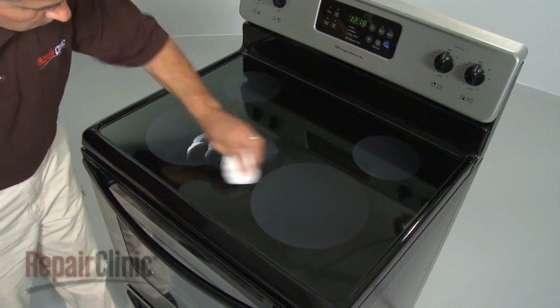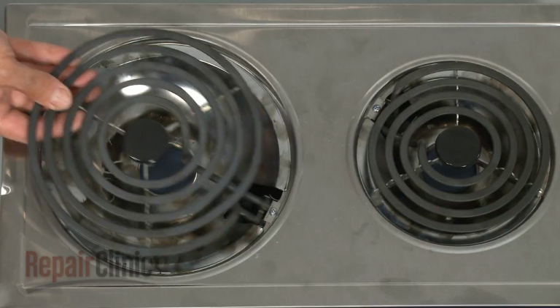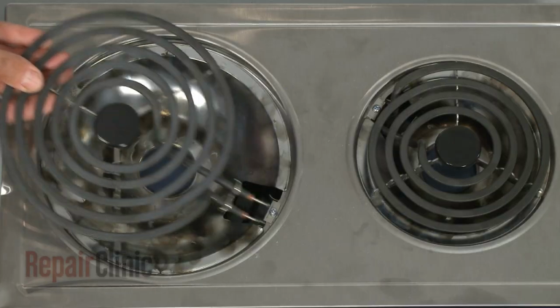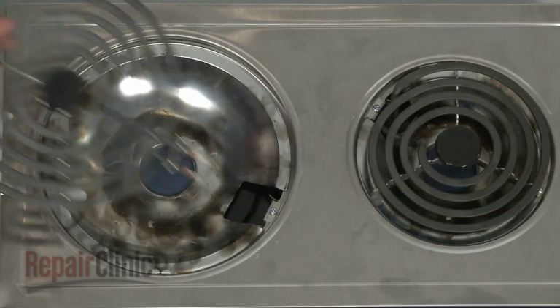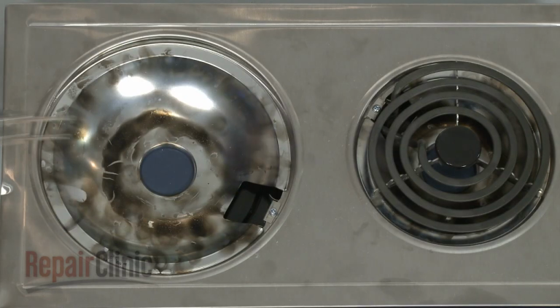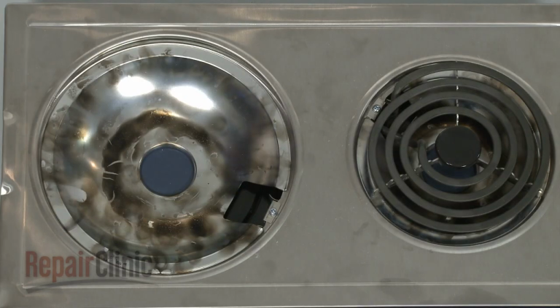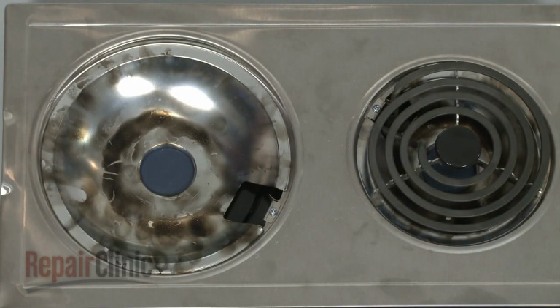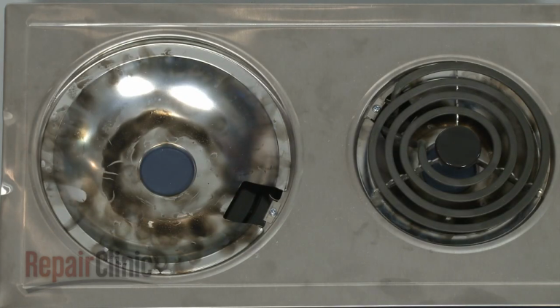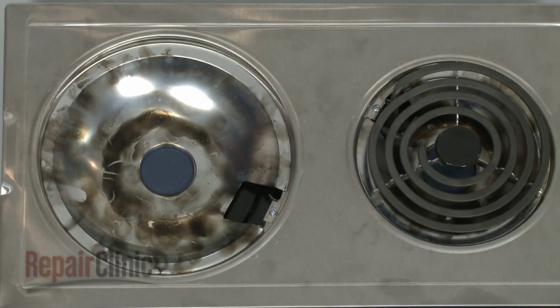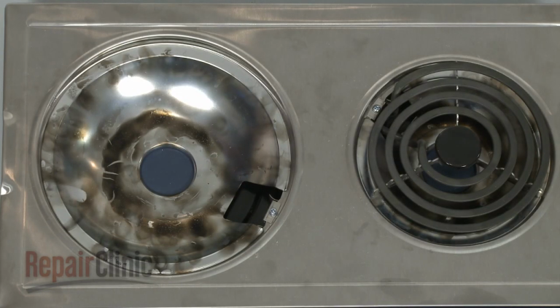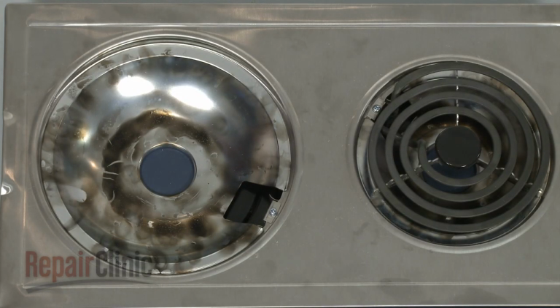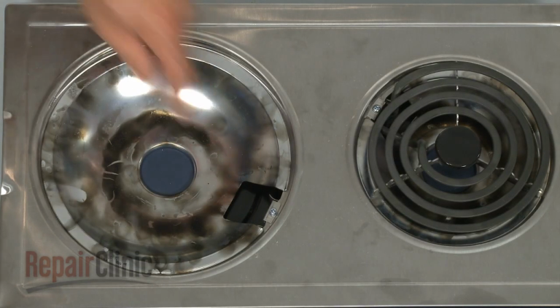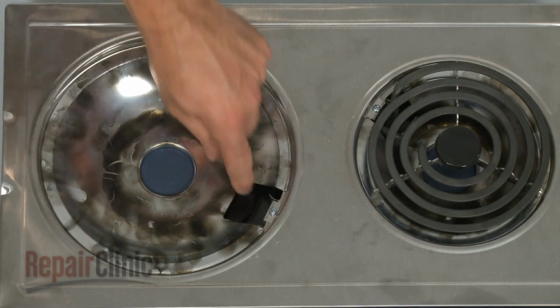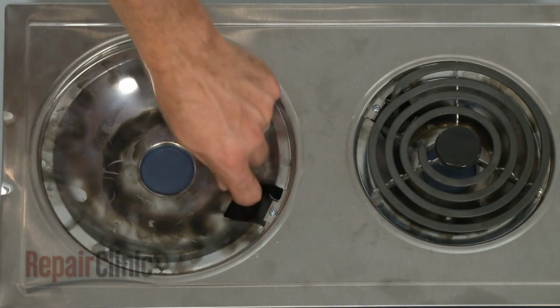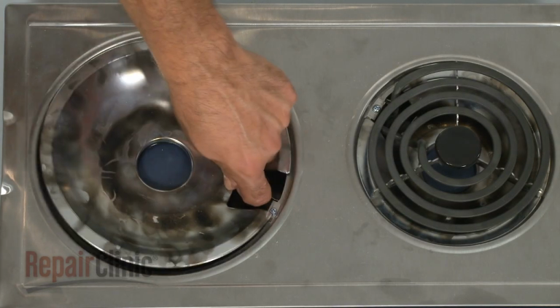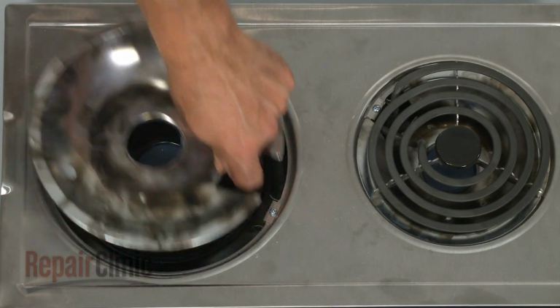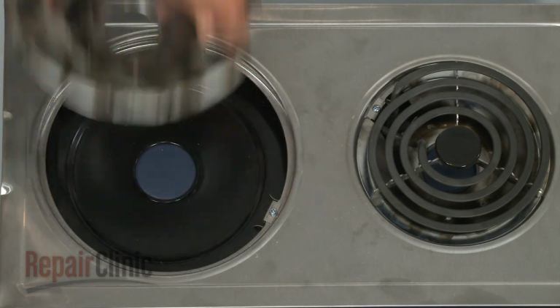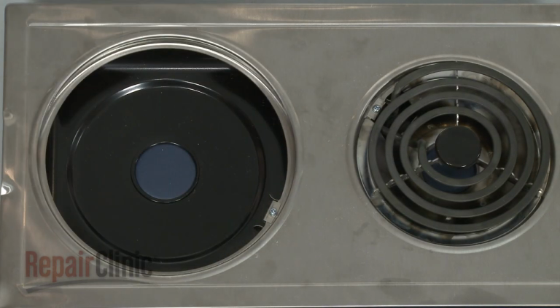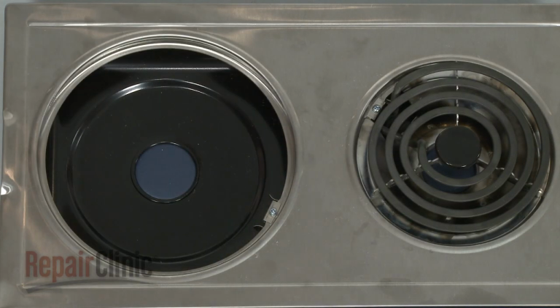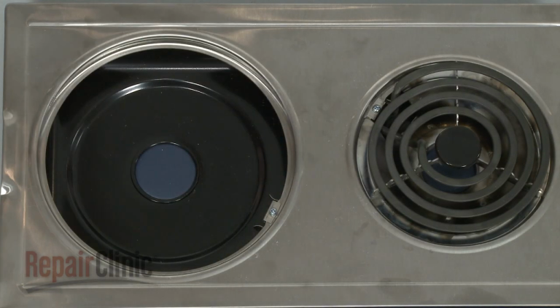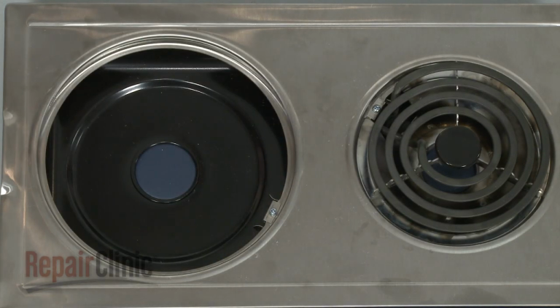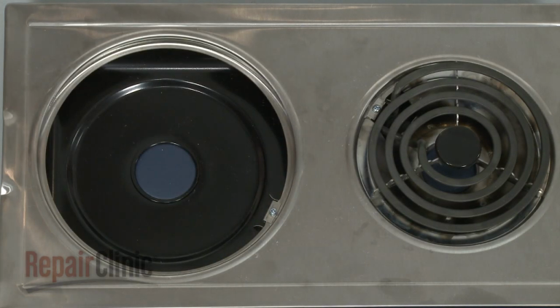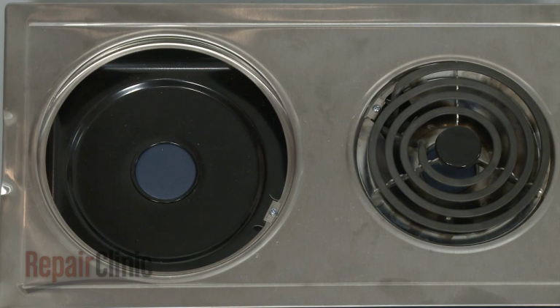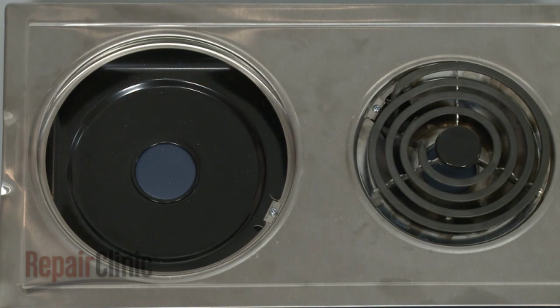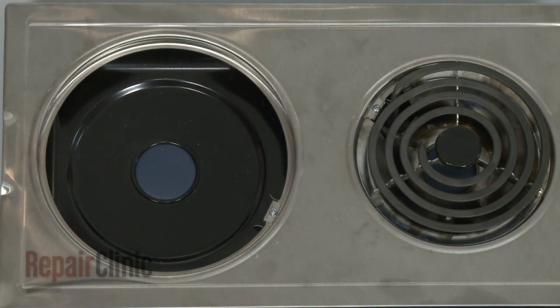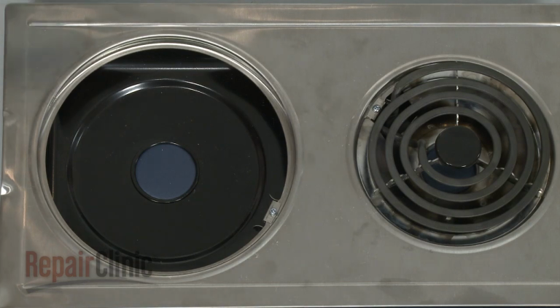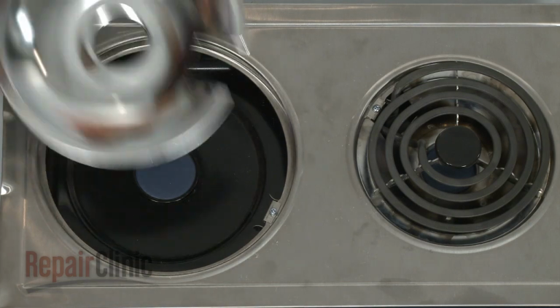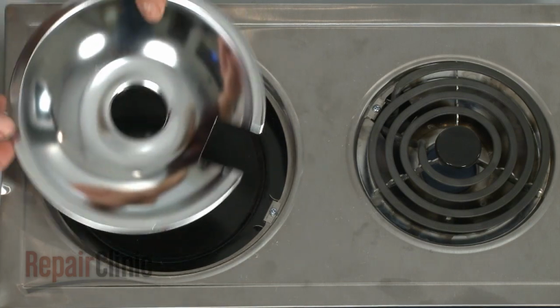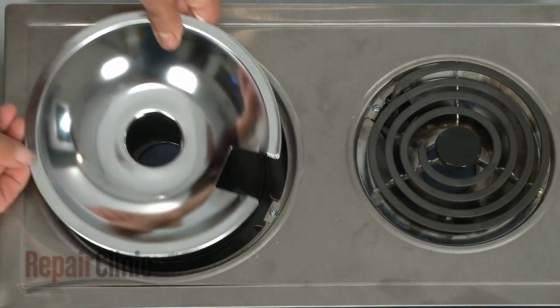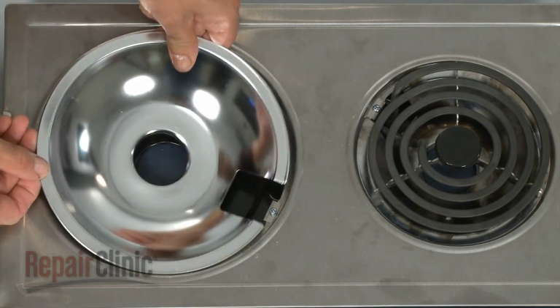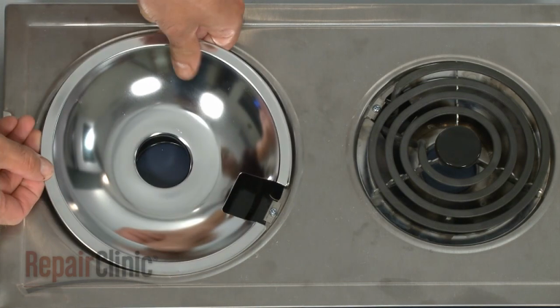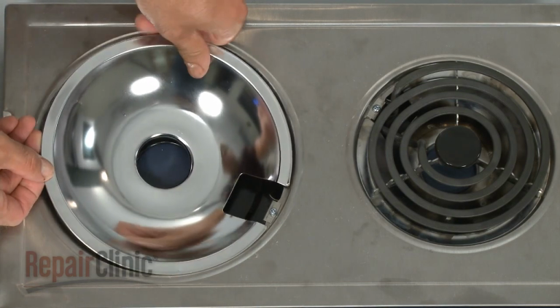The burner drip bowls are usually not cleanable after they've been stained, so it's often a better idea to replace them altogether.